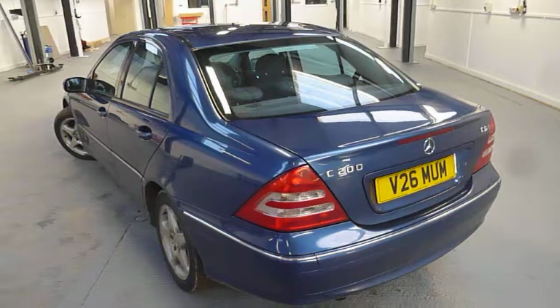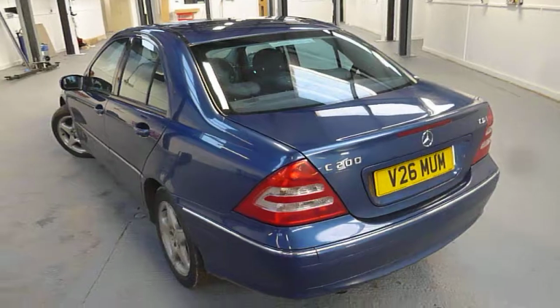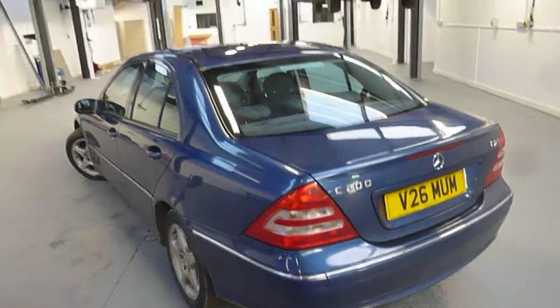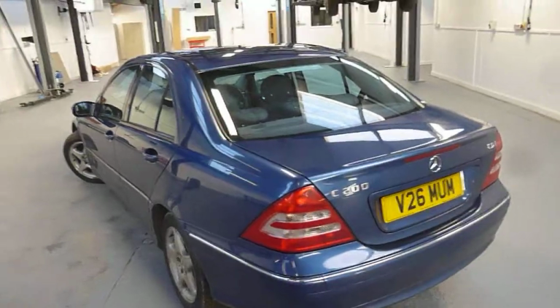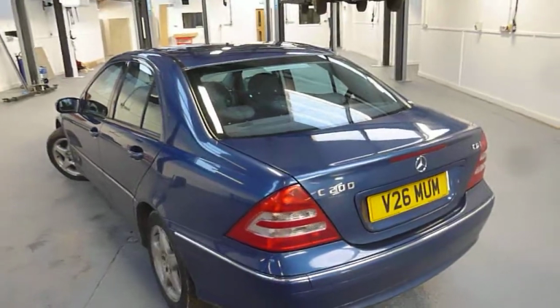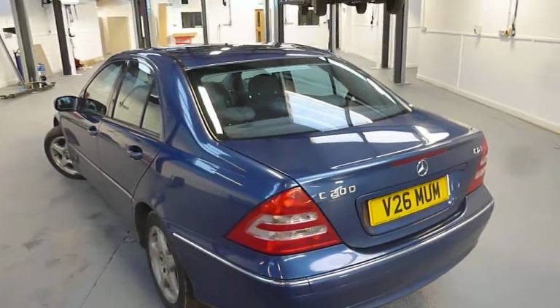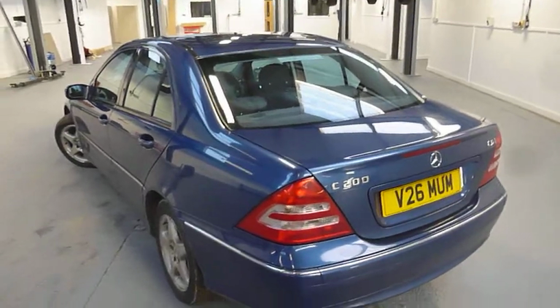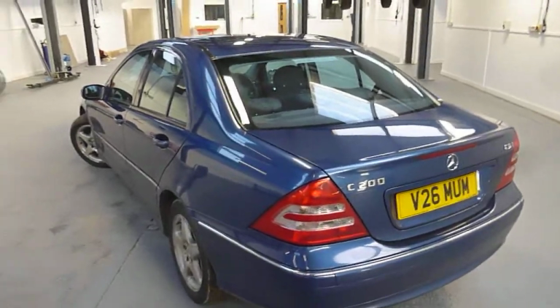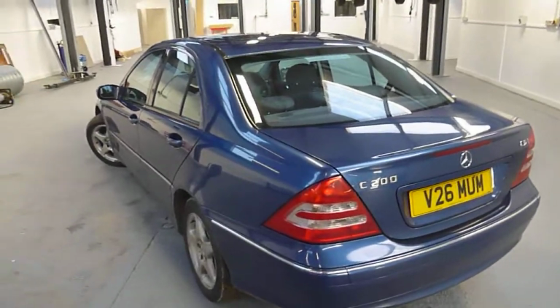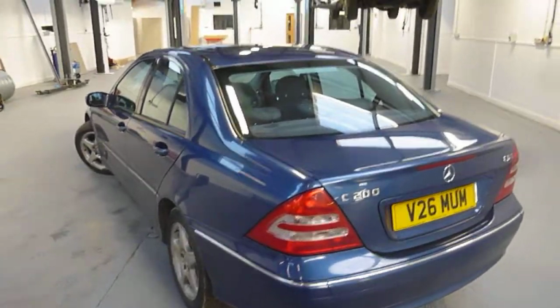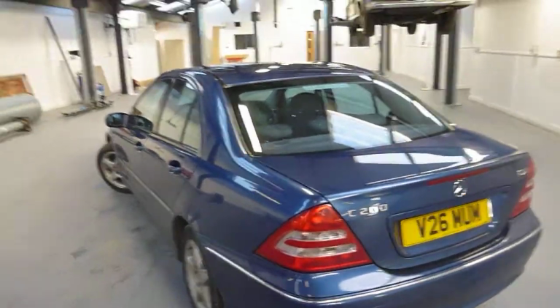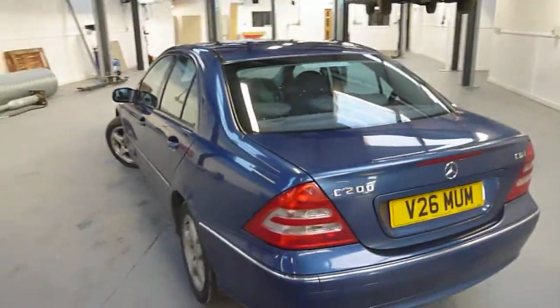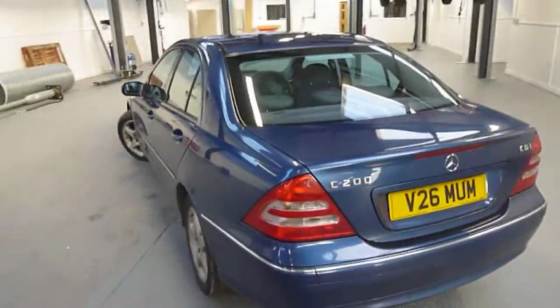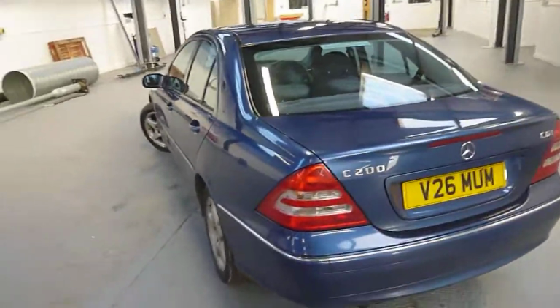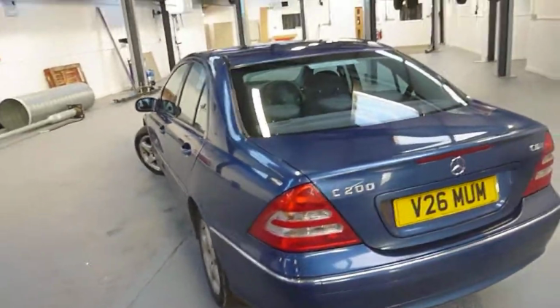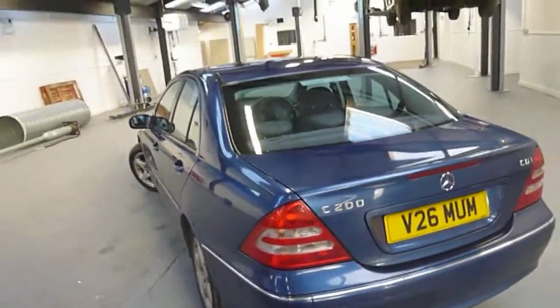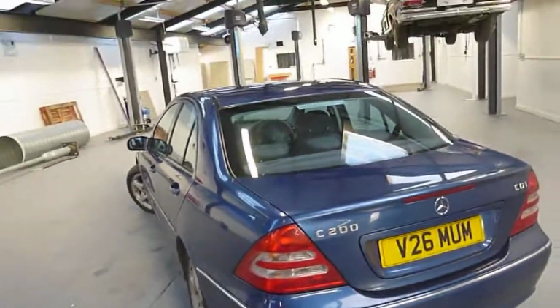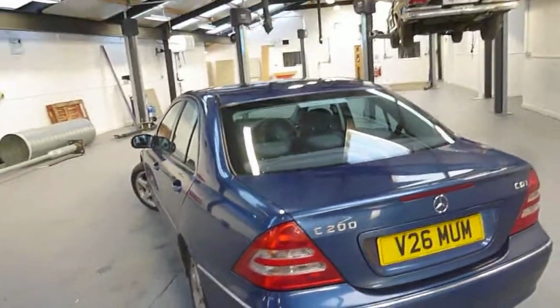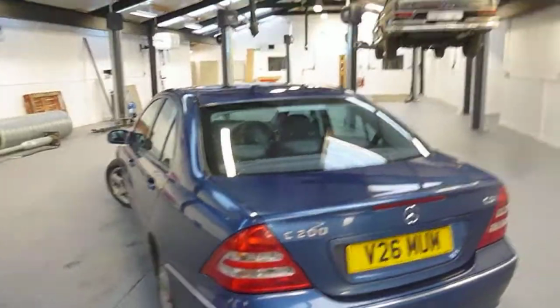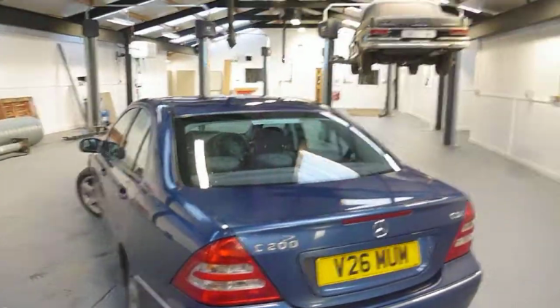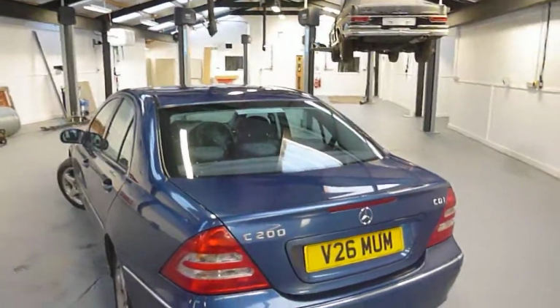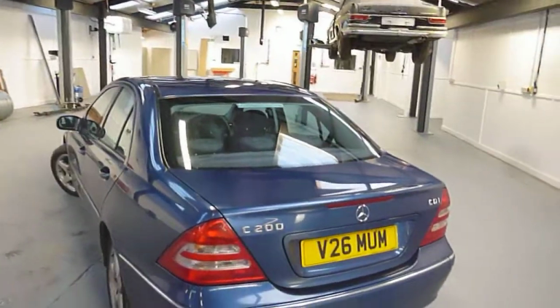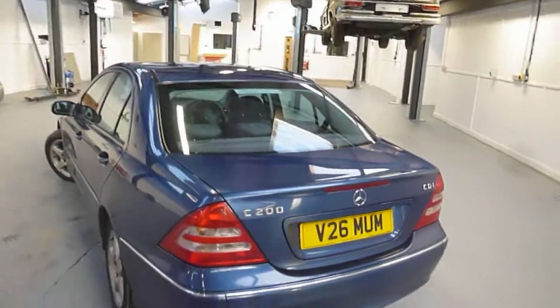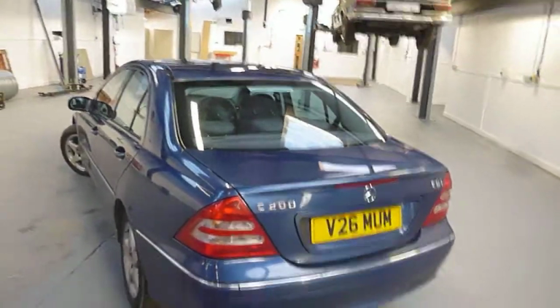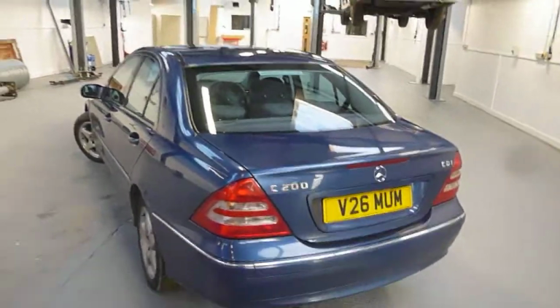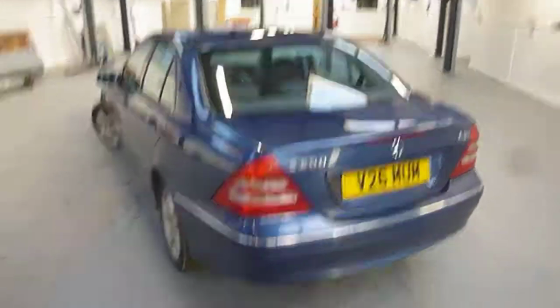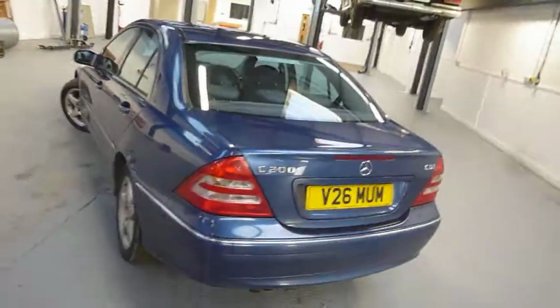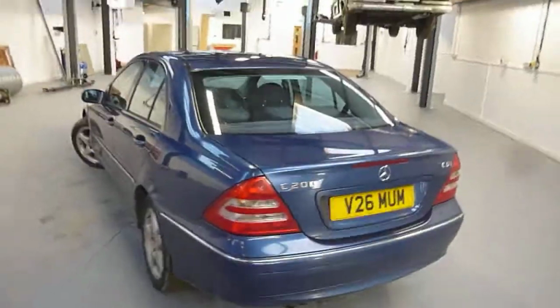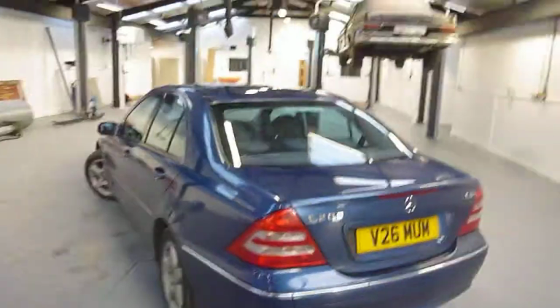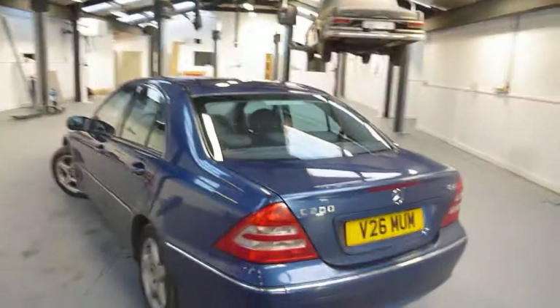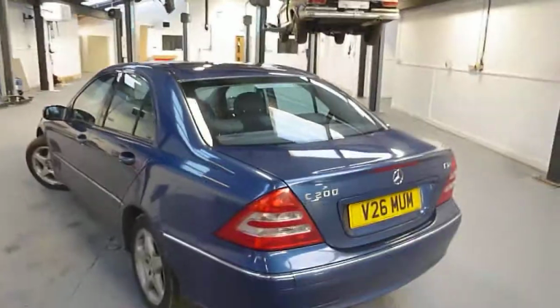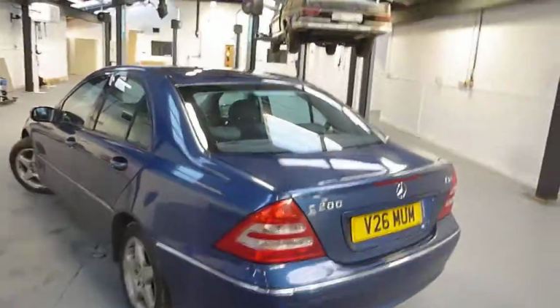Hello, it's Nick at Mercedes-Benz Harigot. We've got a C200 CDI. We'll have a walk around the car.